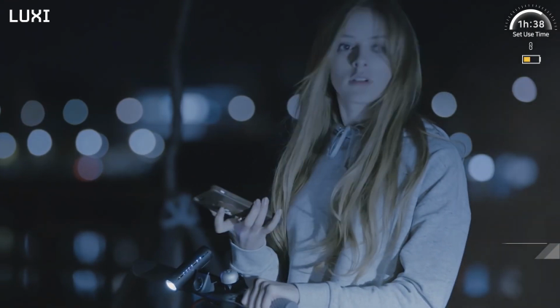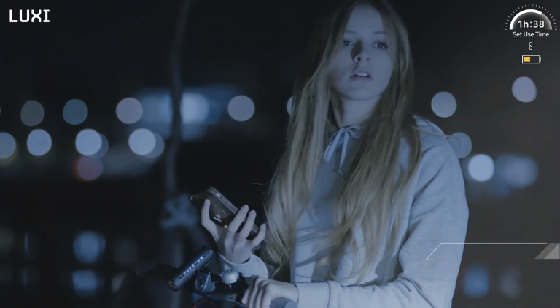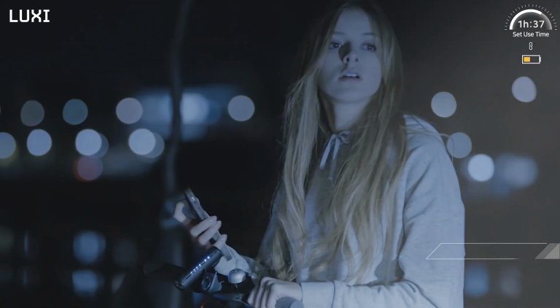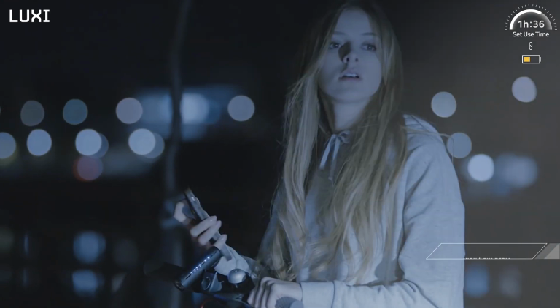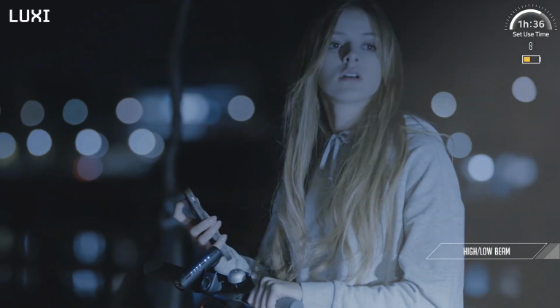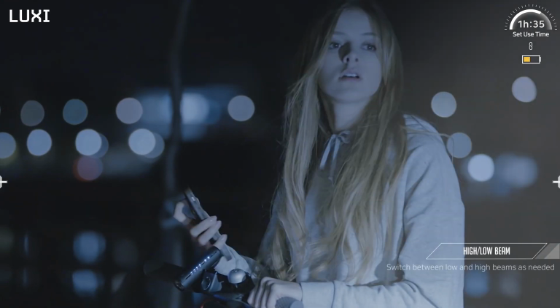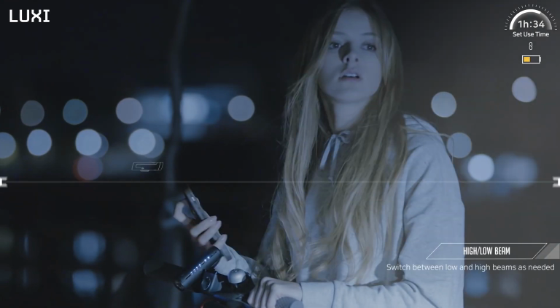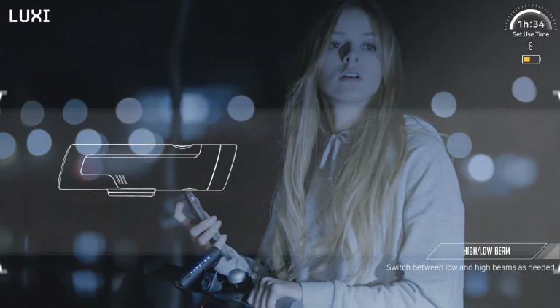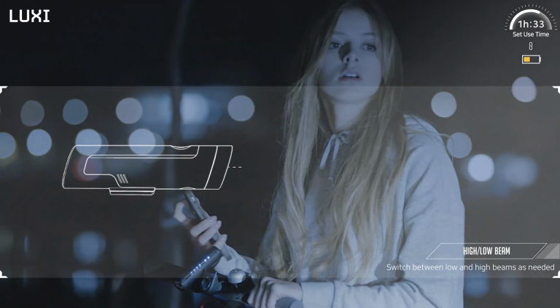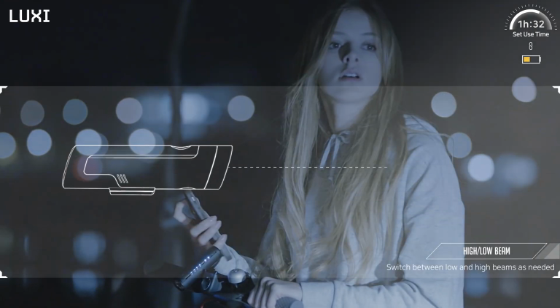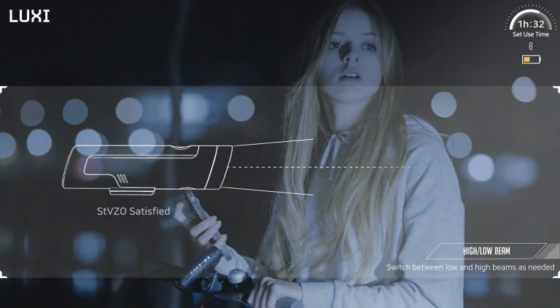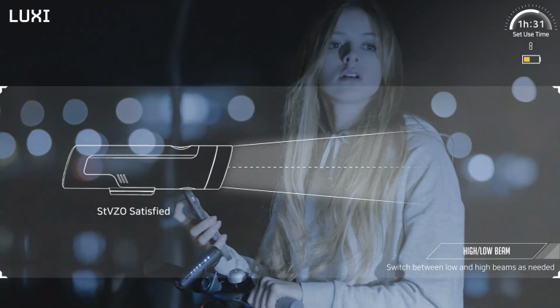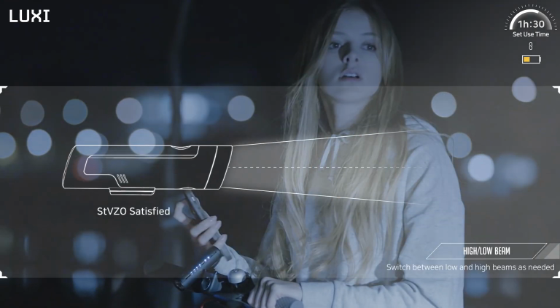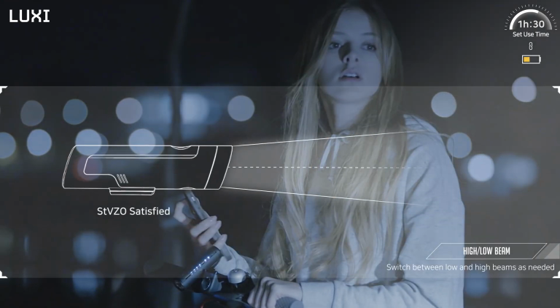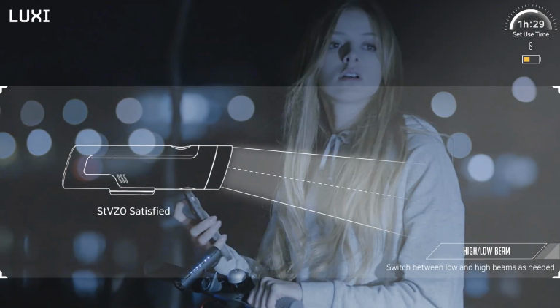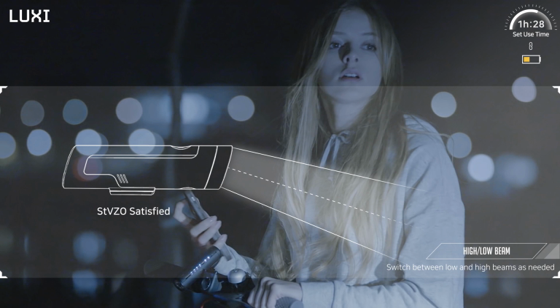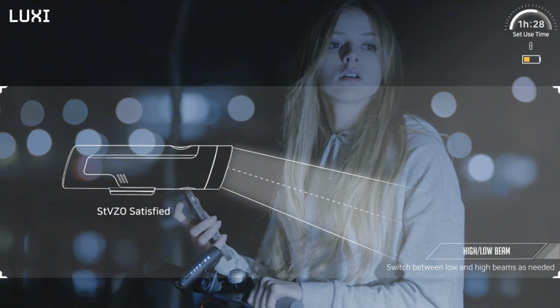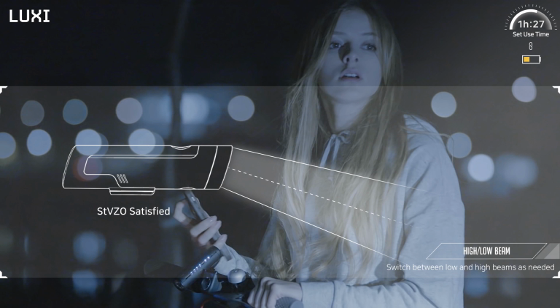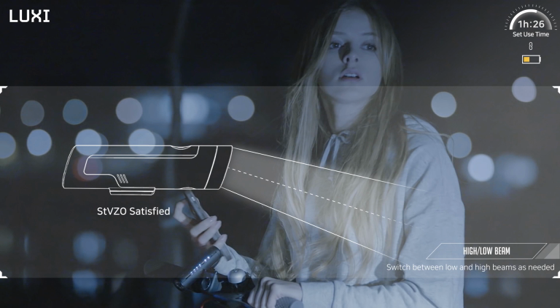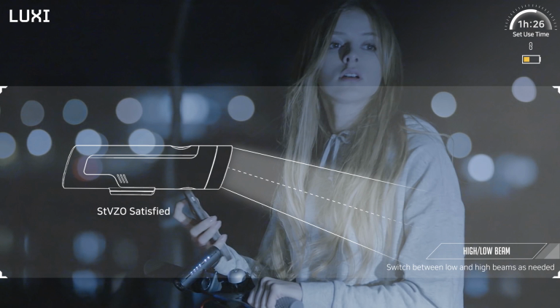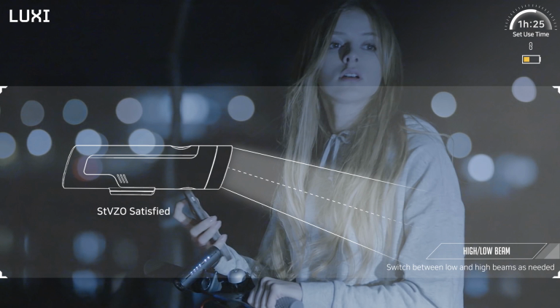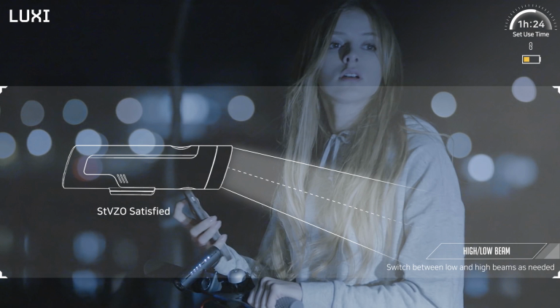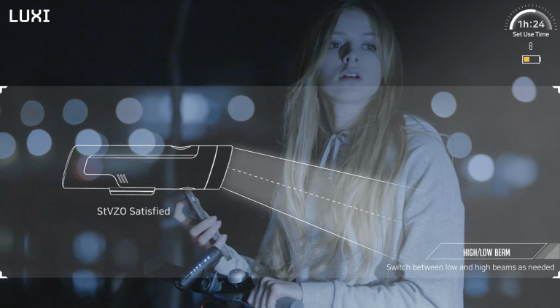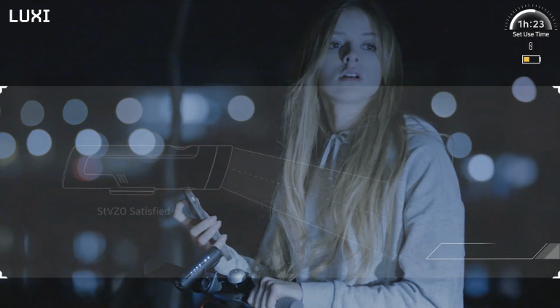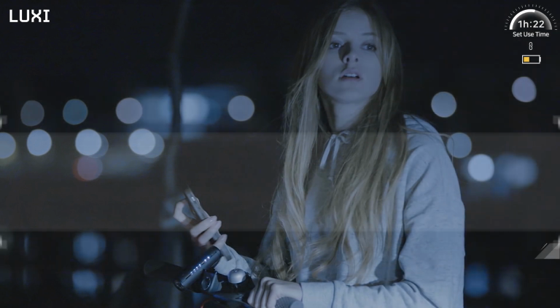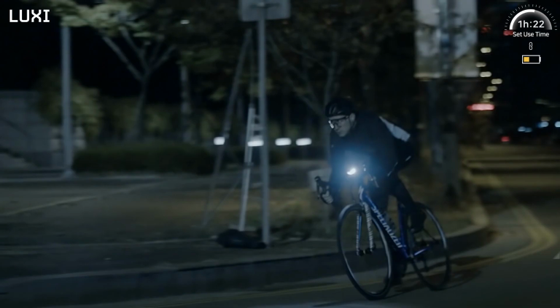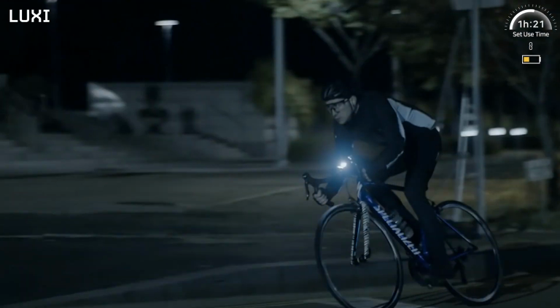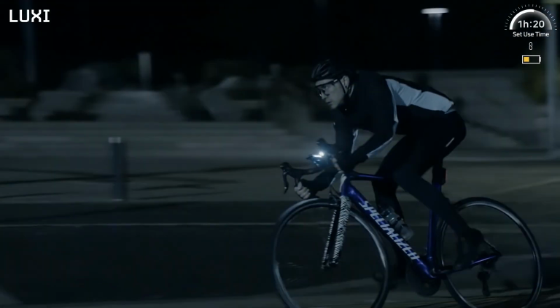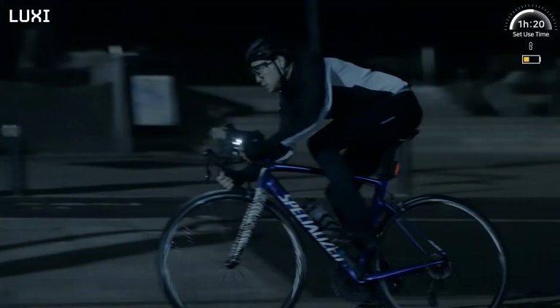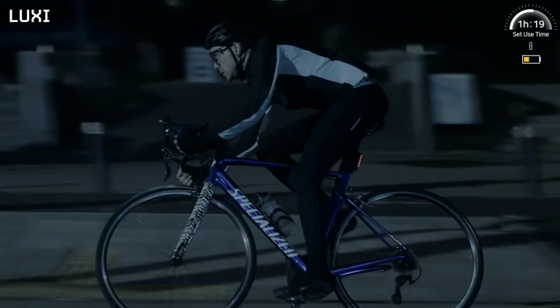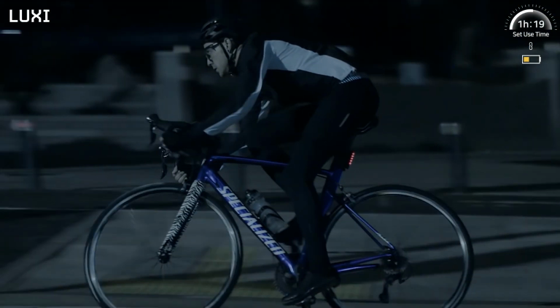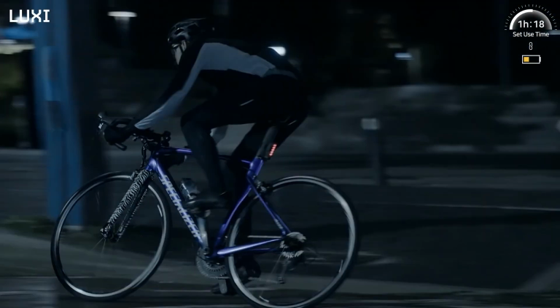Luxi has a high and low beam feature. The low beam is cut off below the eye level of a child, and you can manually switch it to high beam as needed.